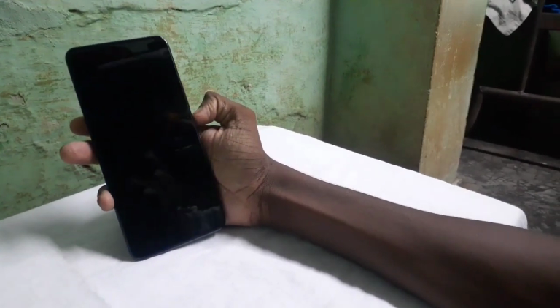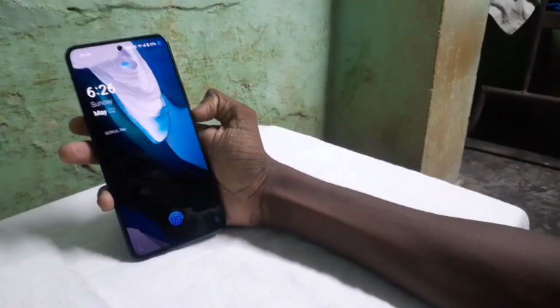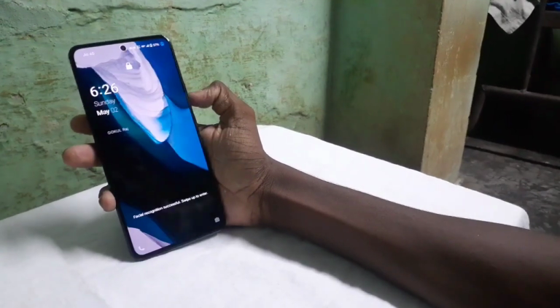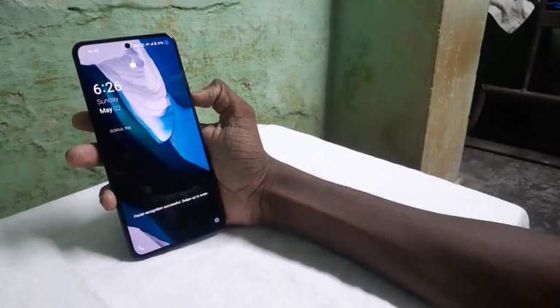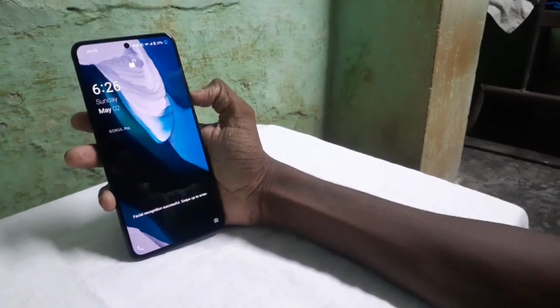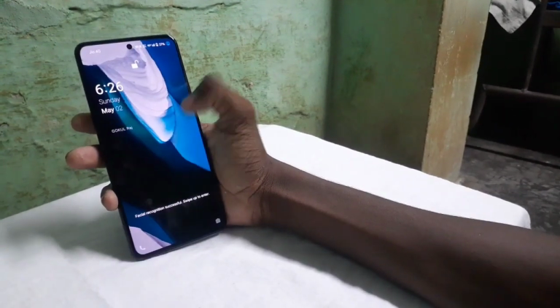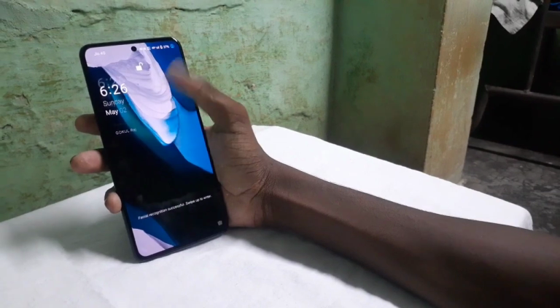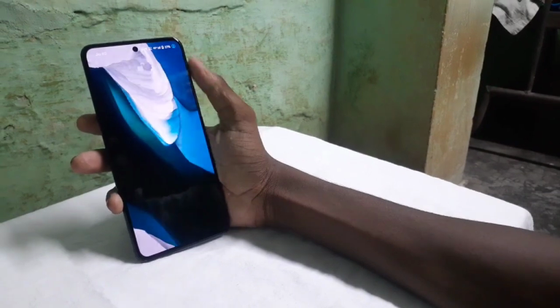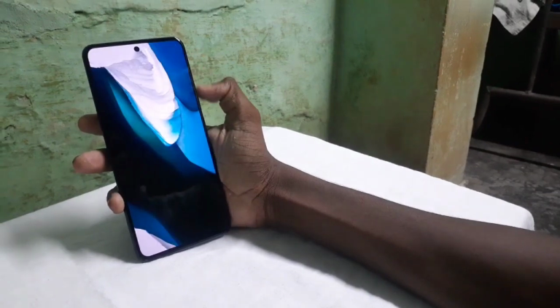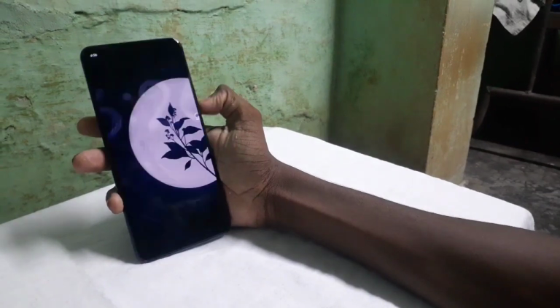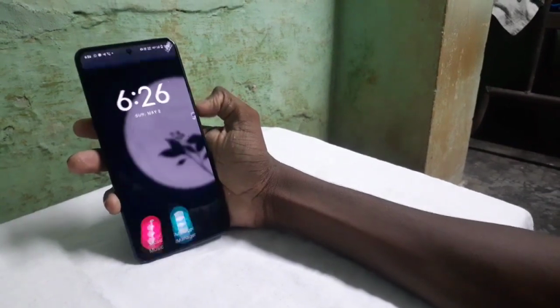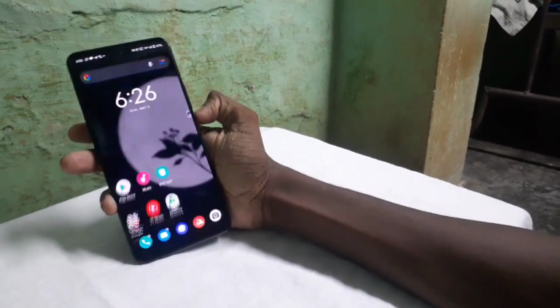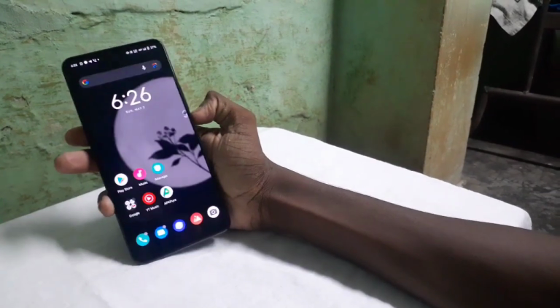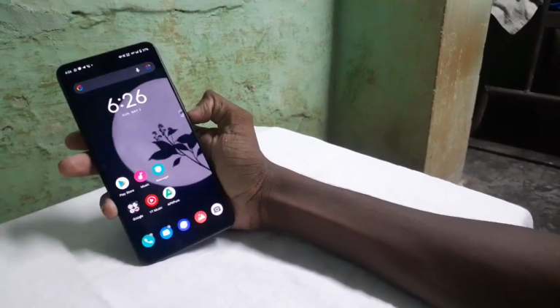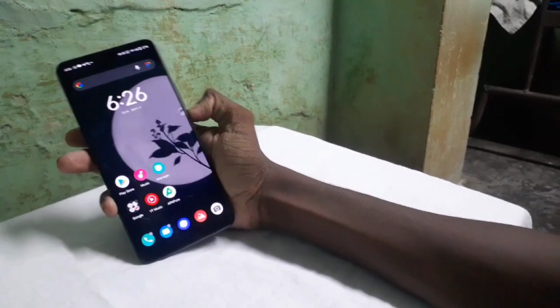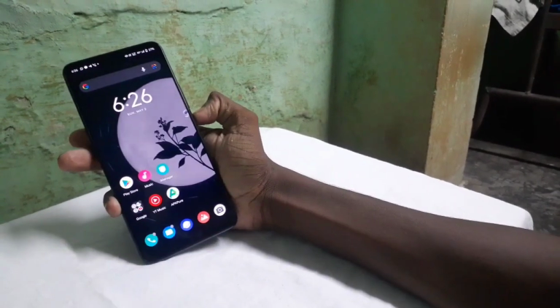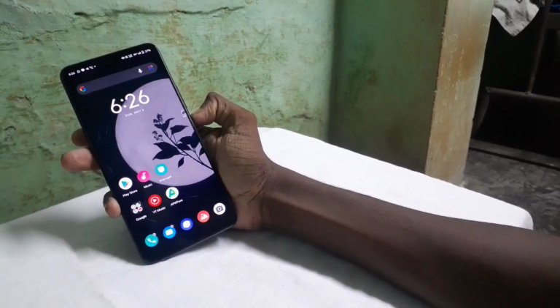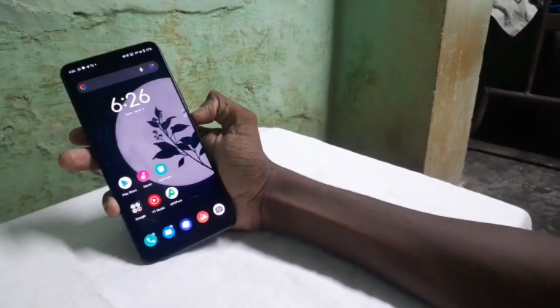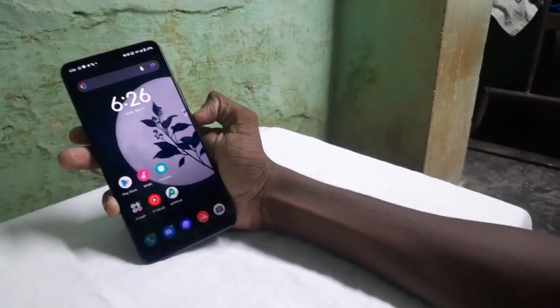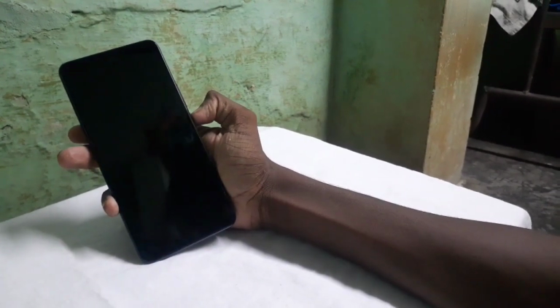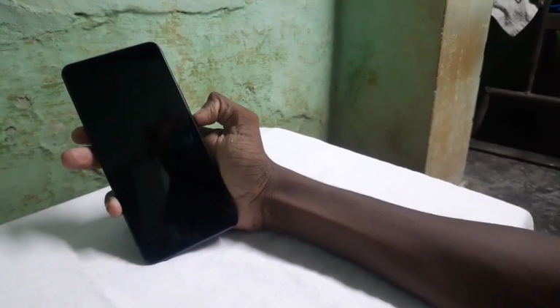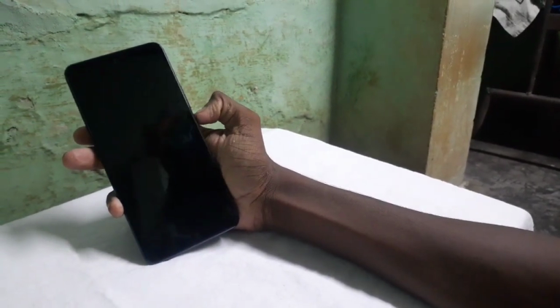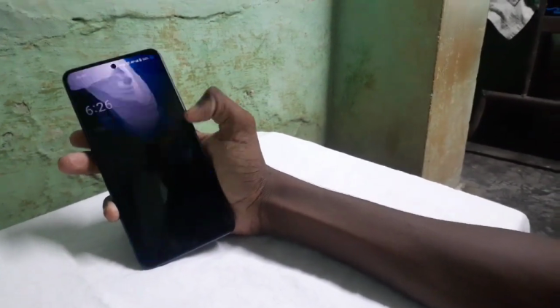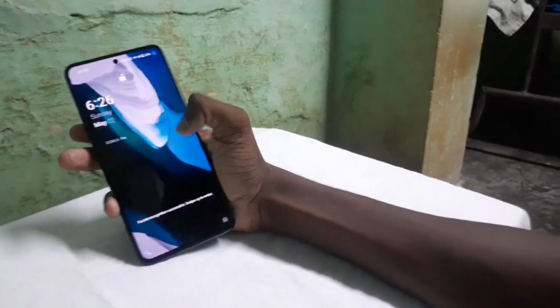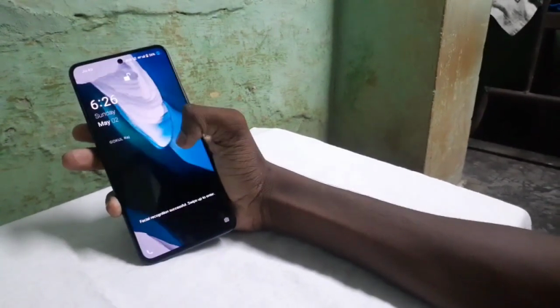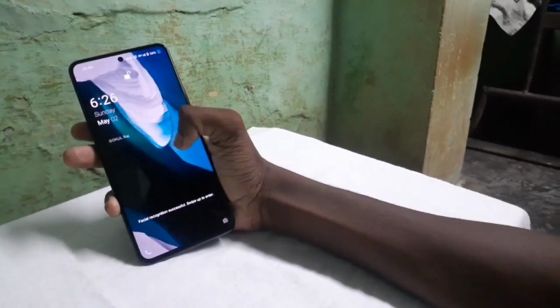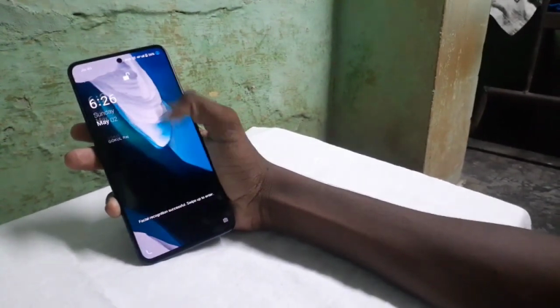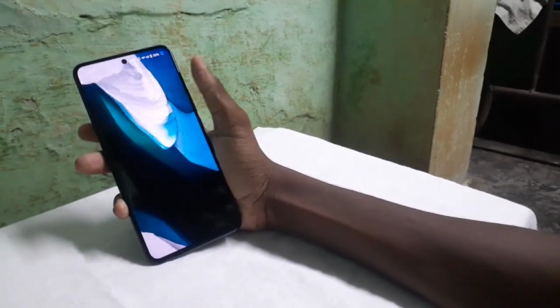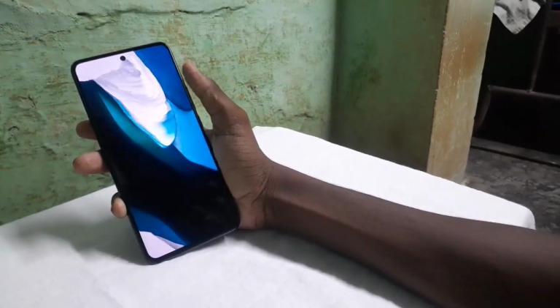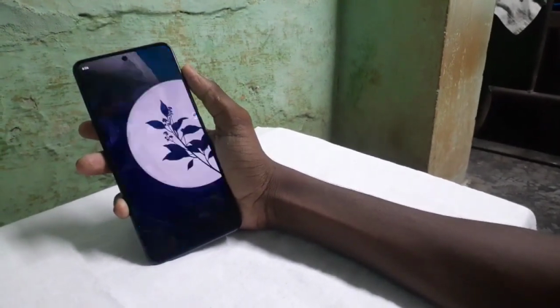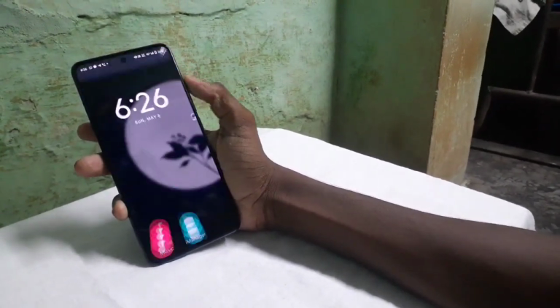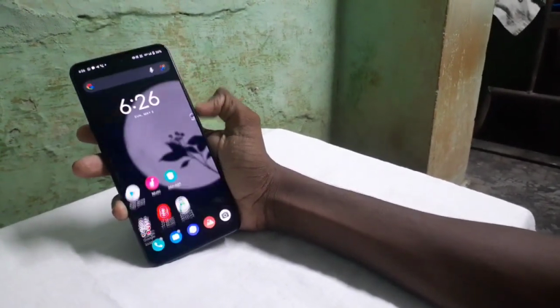It looks like a small camera. It is a small but very smart camera. You can see it clearly.